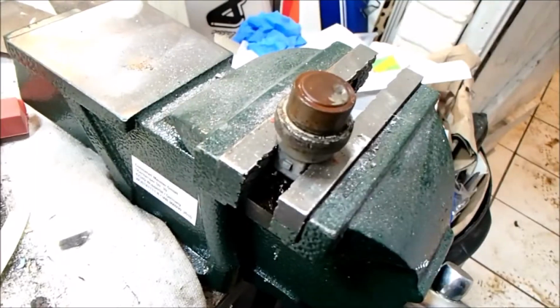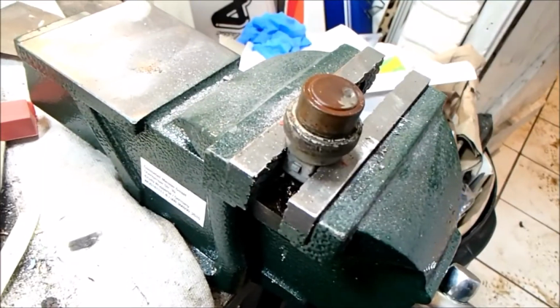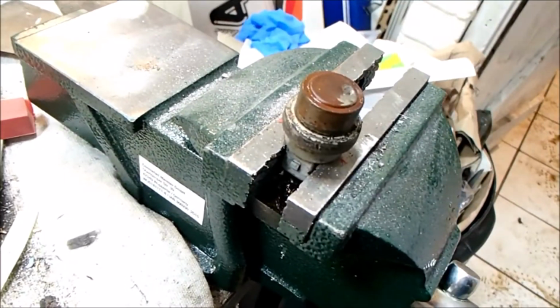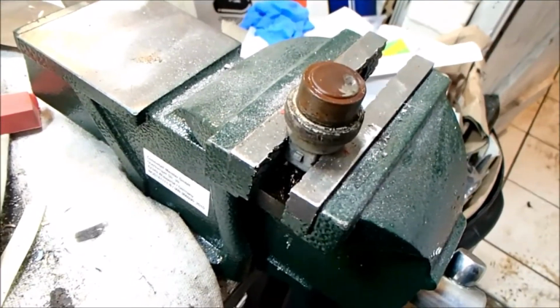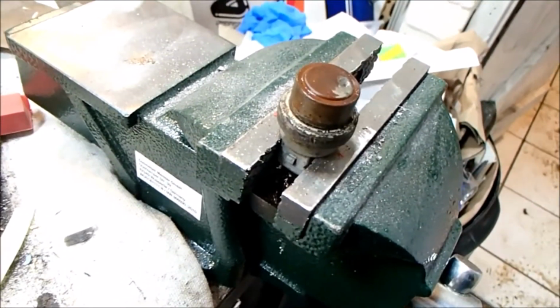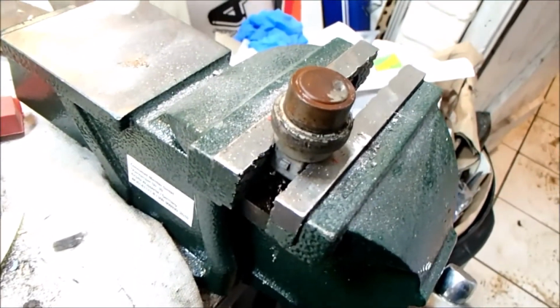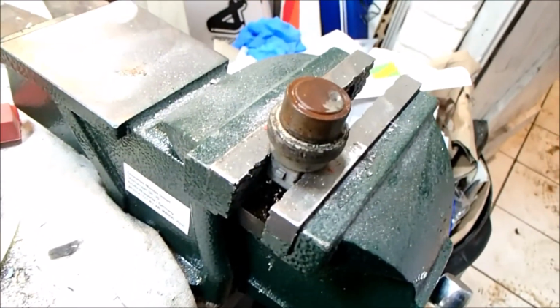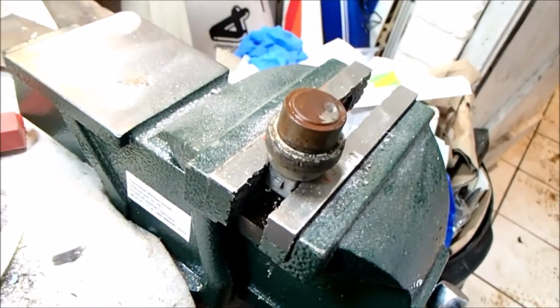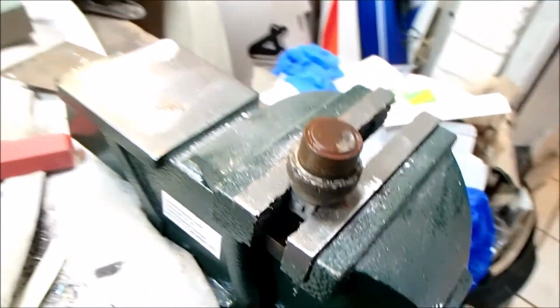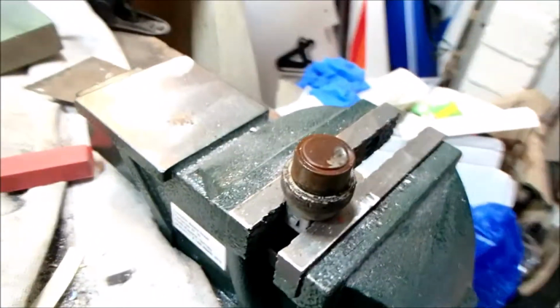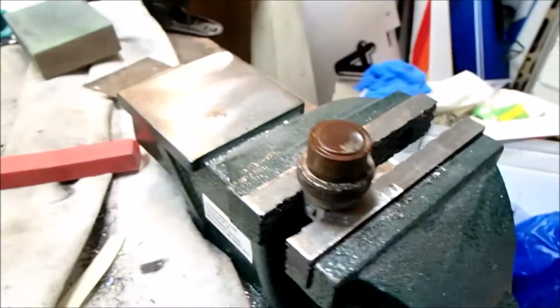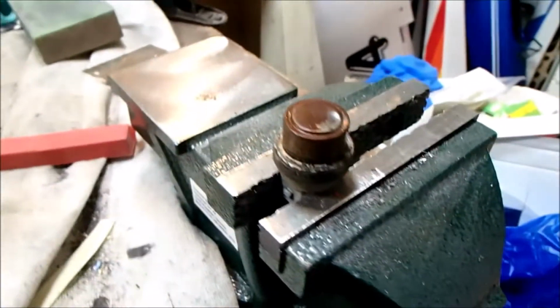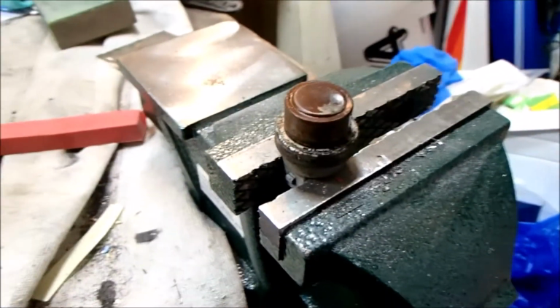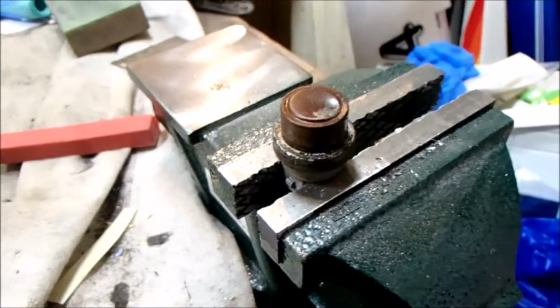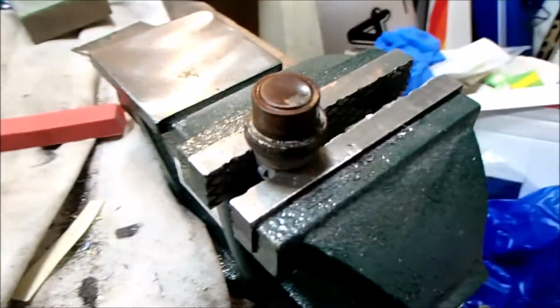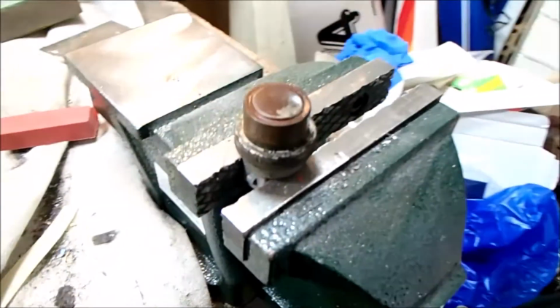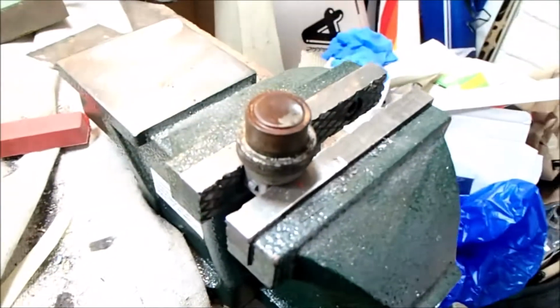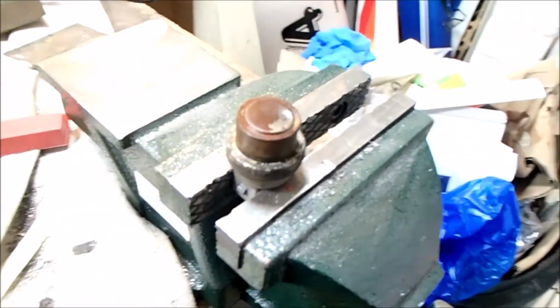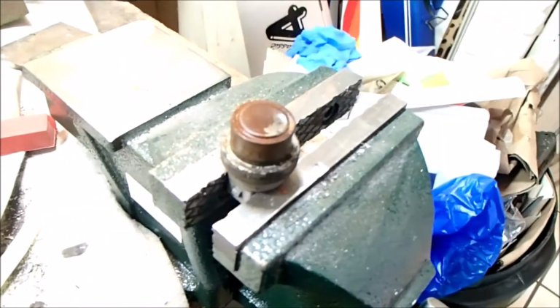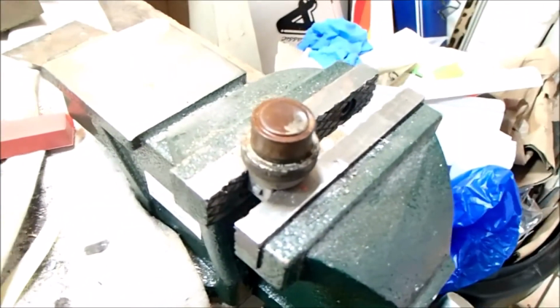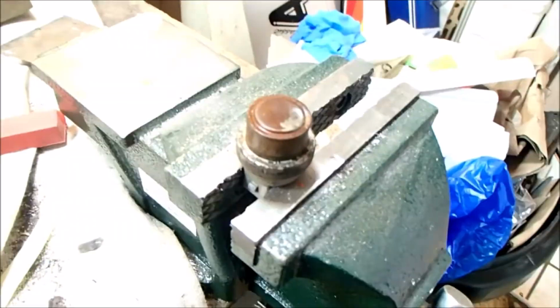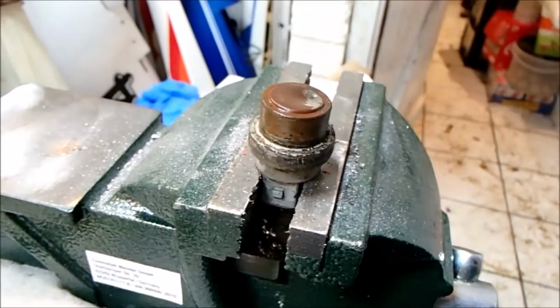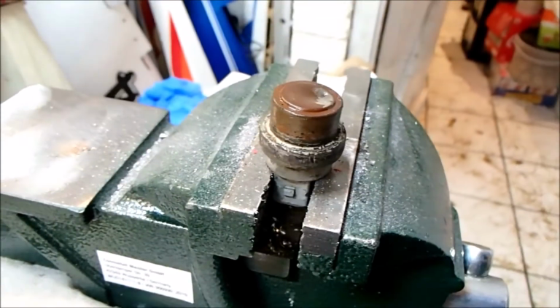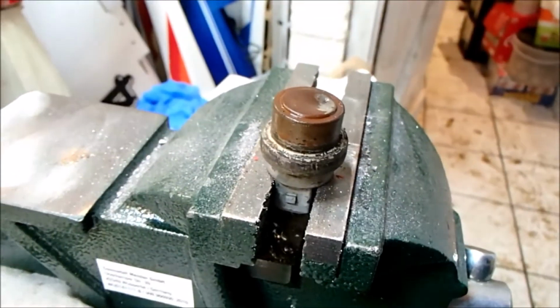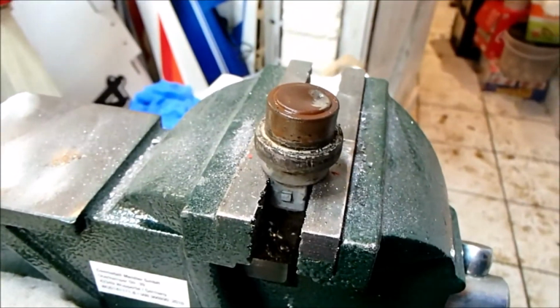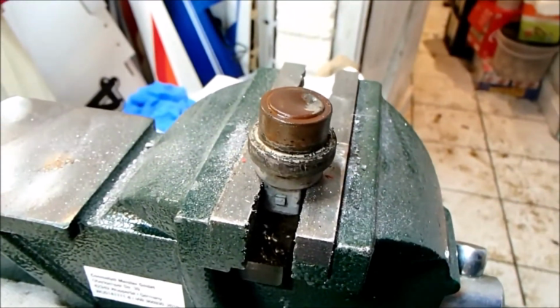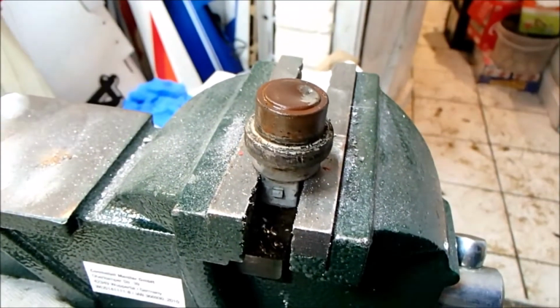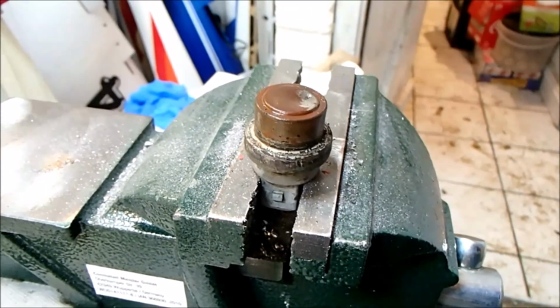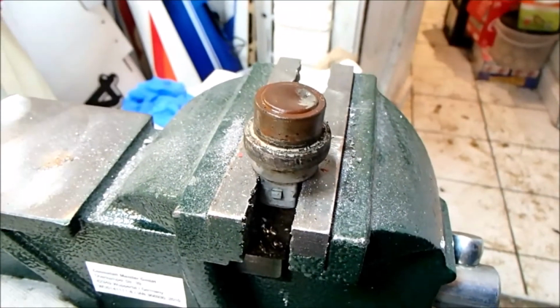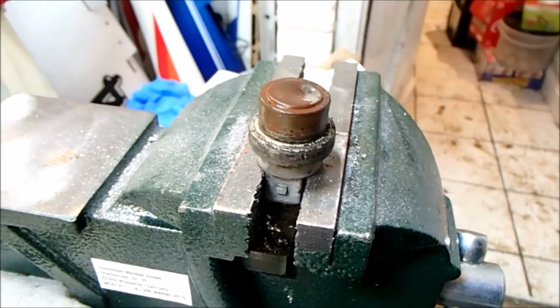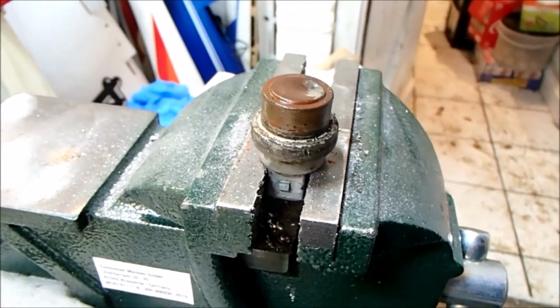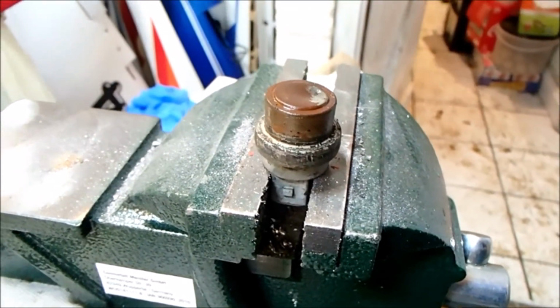I'm curious to know what's inside these temperature switches and why they've failed. I'm going to cut one open and see what's inside.